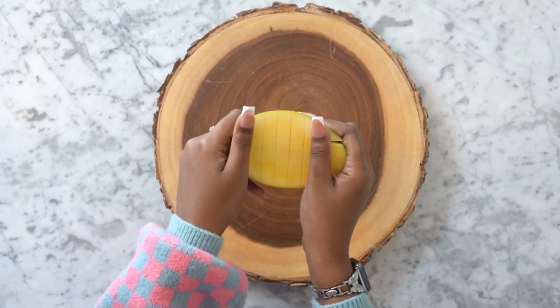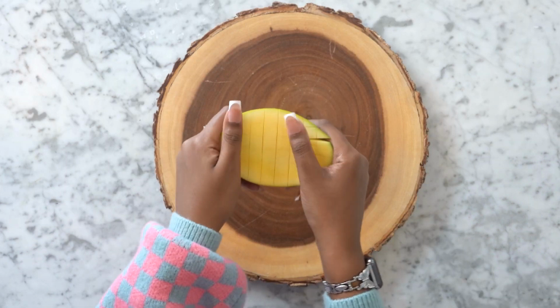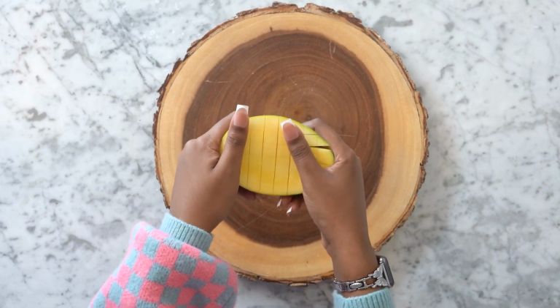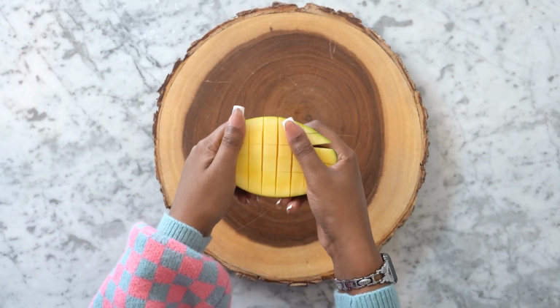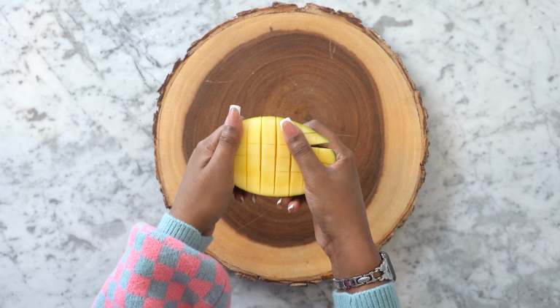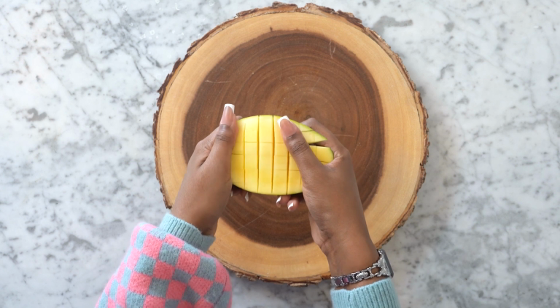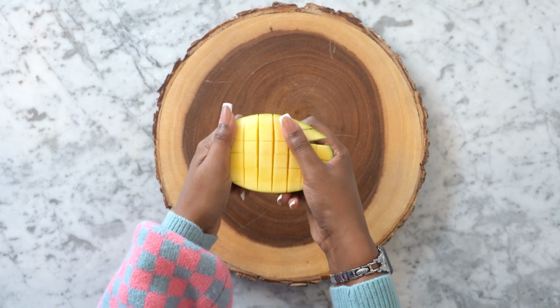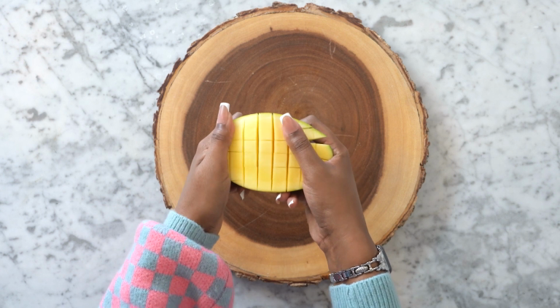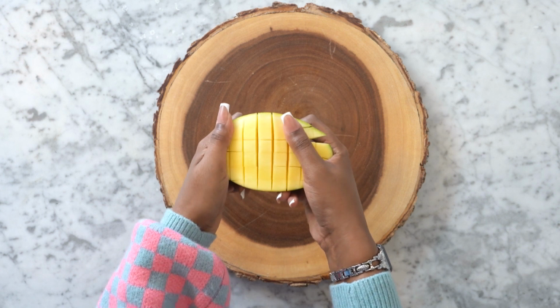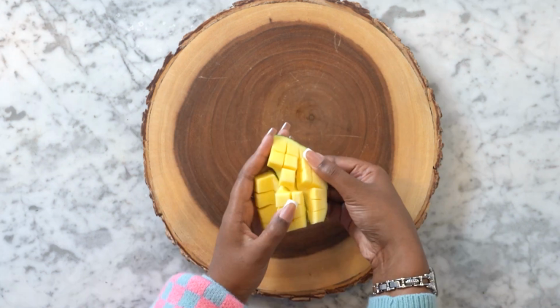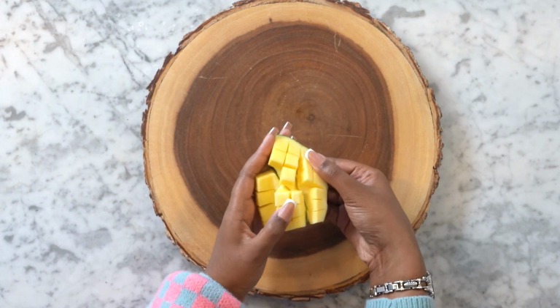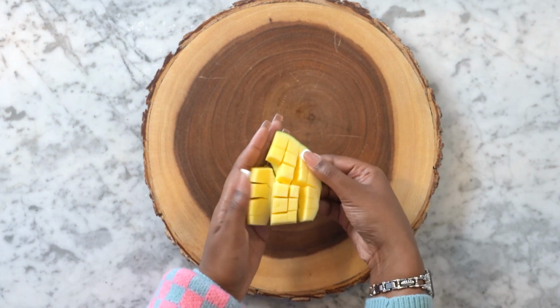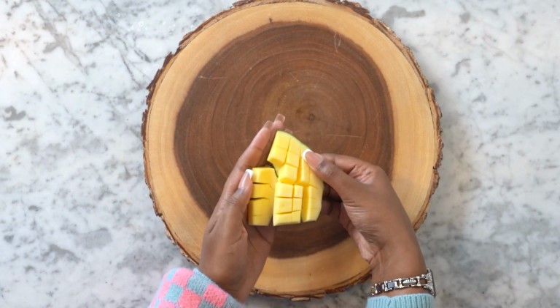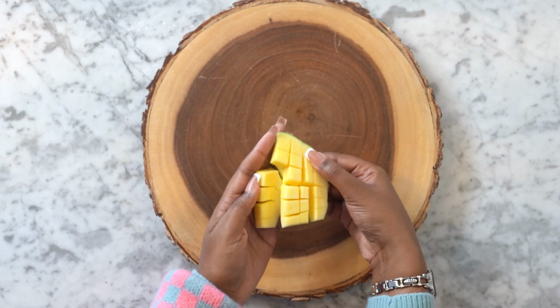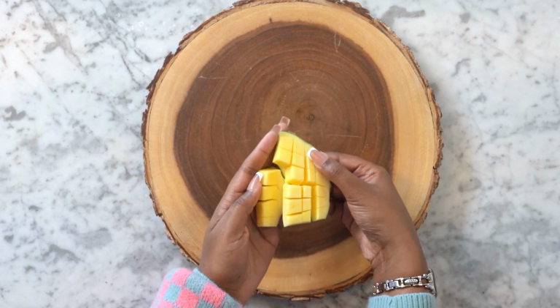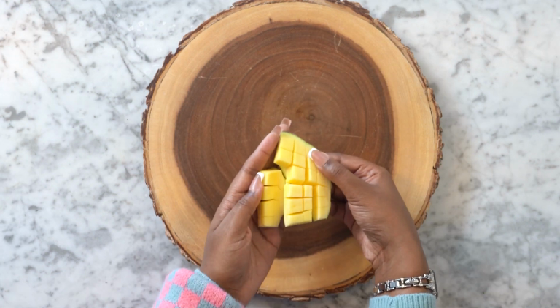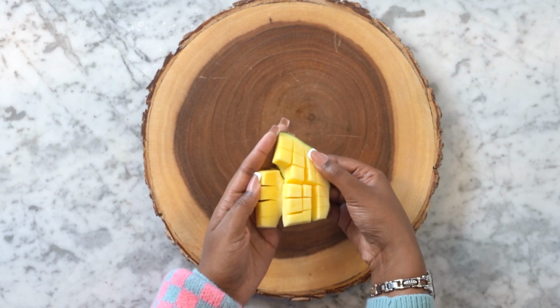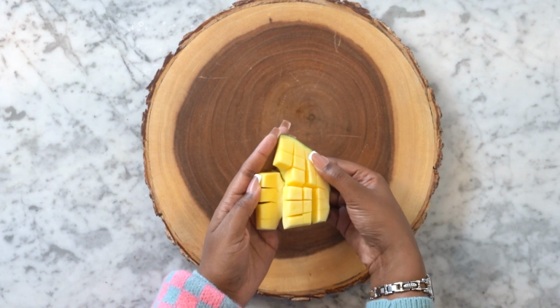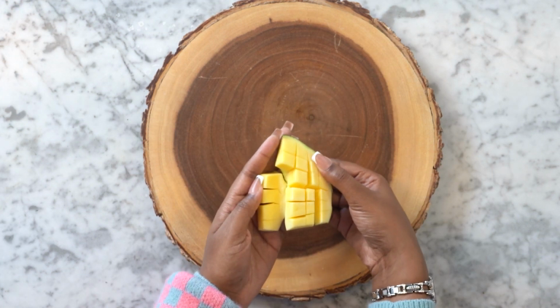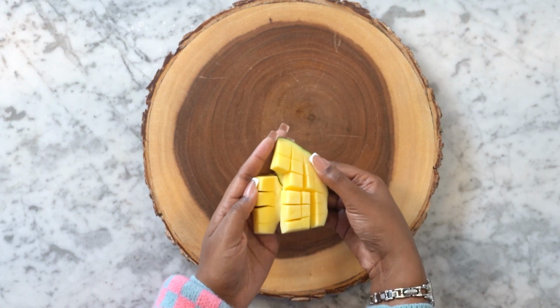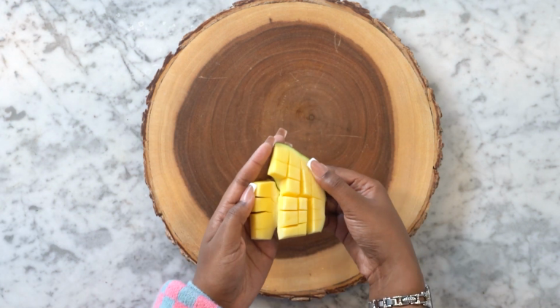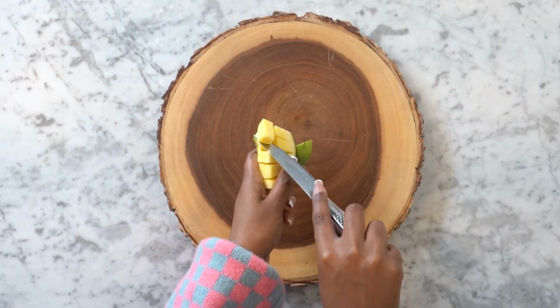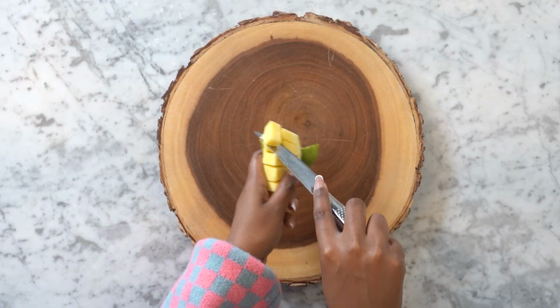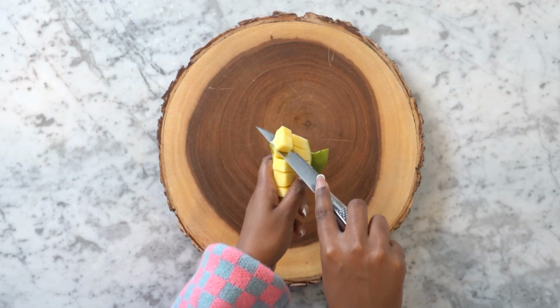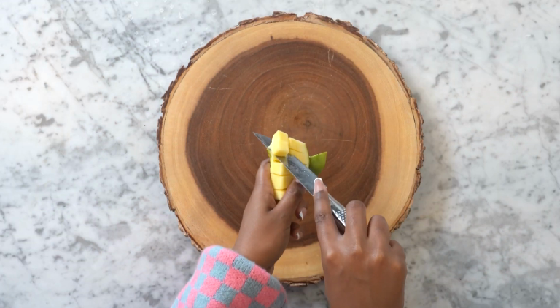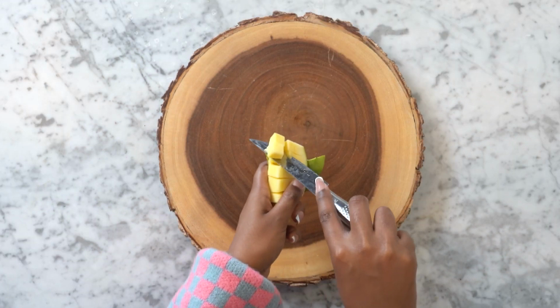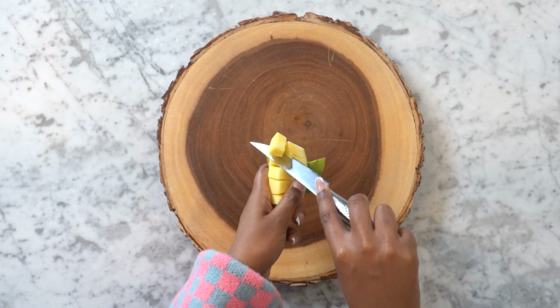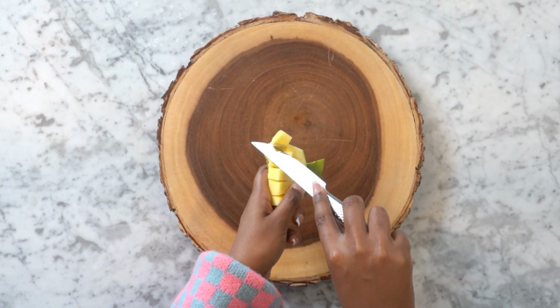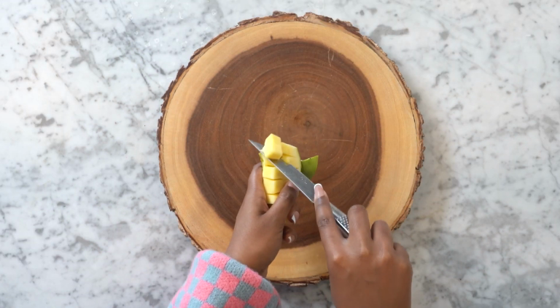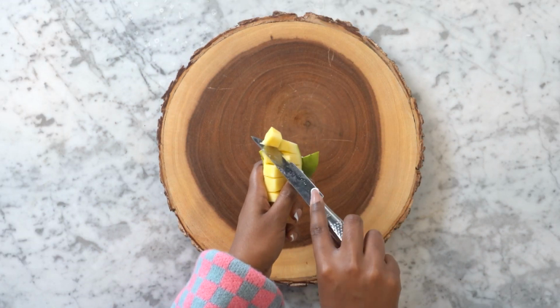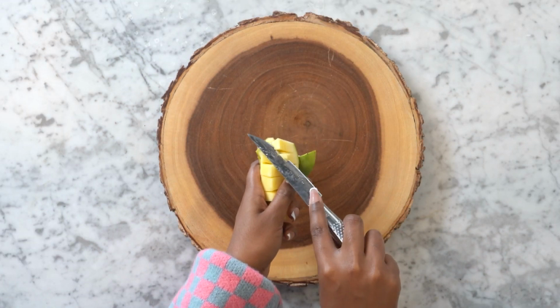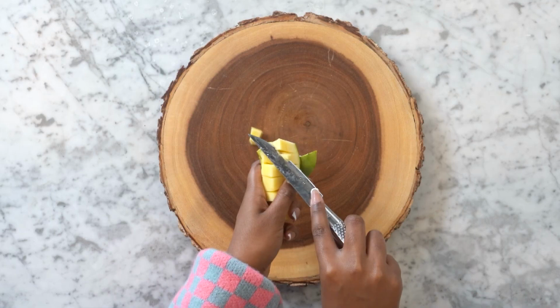Pick up each piece with the grid facing up and push the mango slice inside out. Slice the cubes off with a paring knife and enjoy!